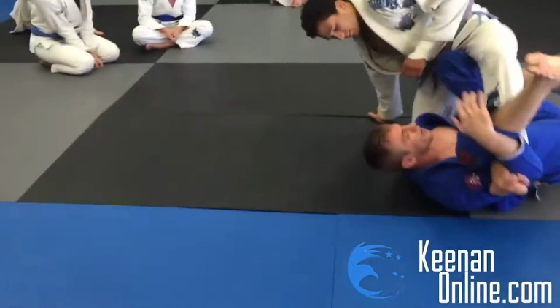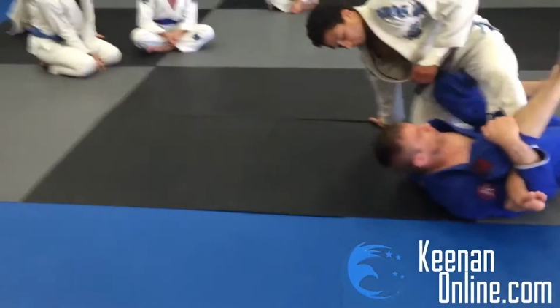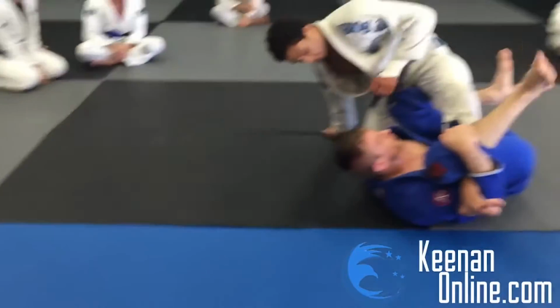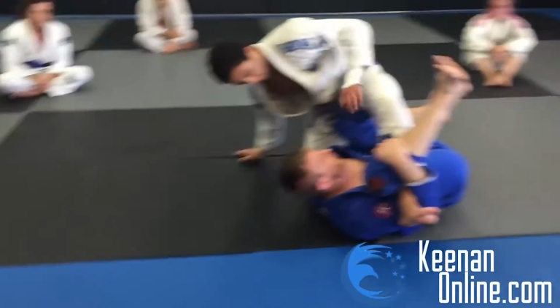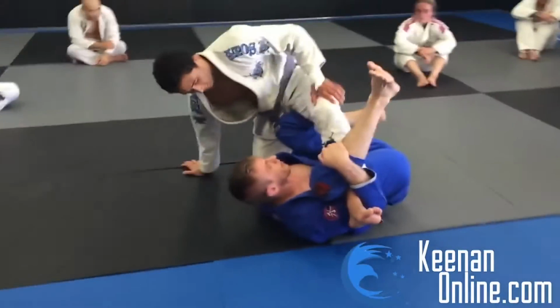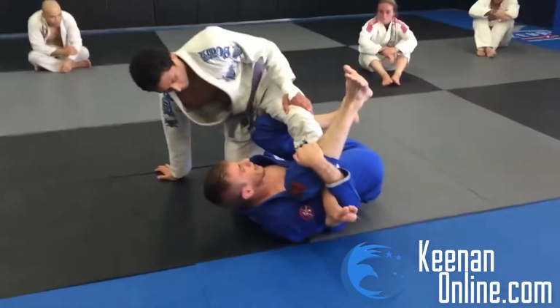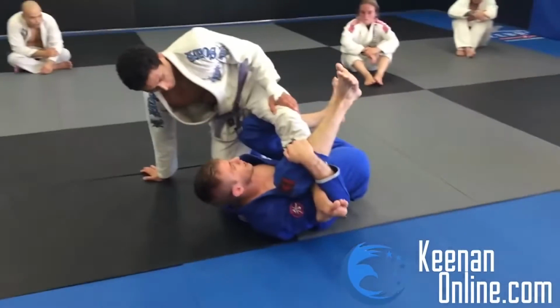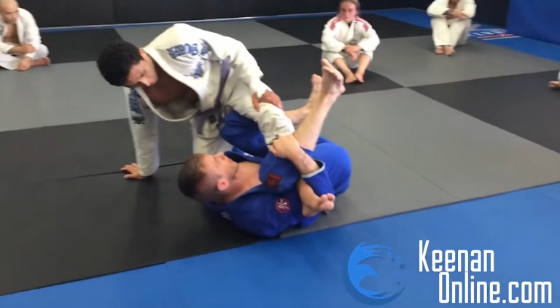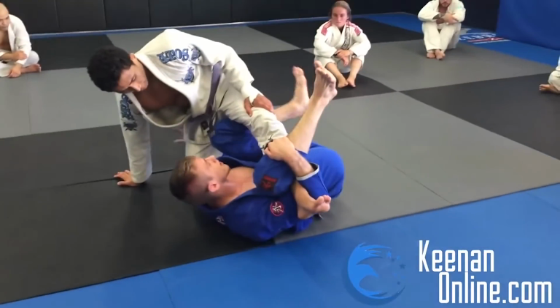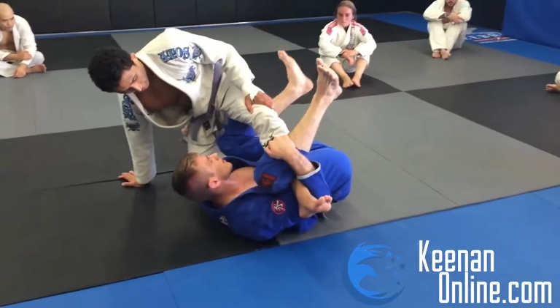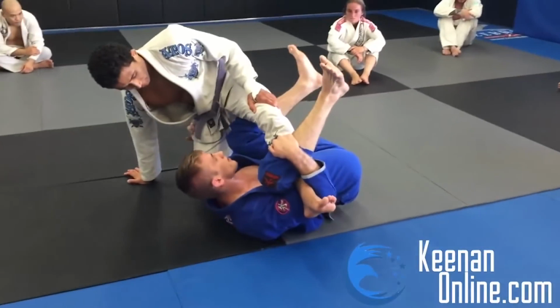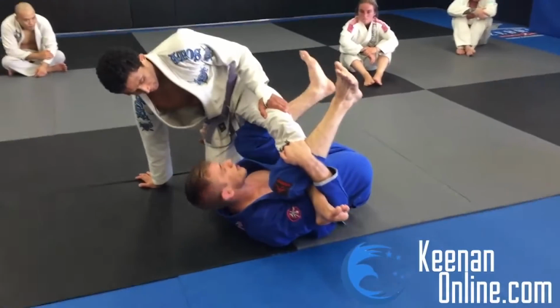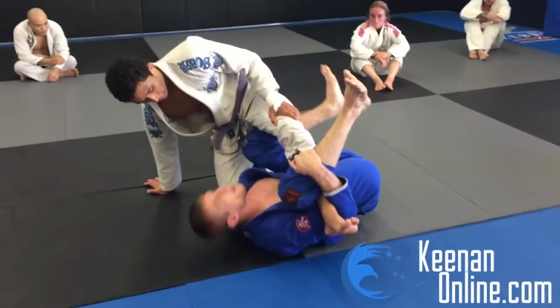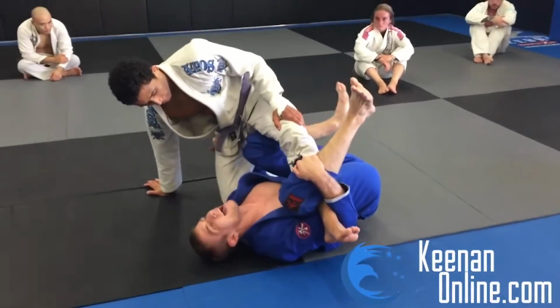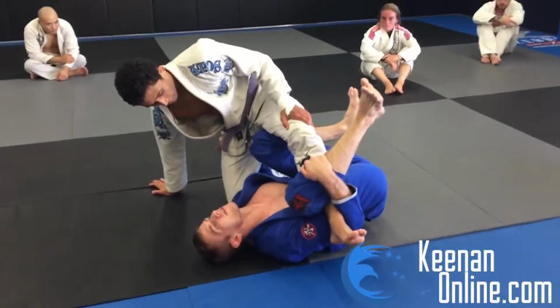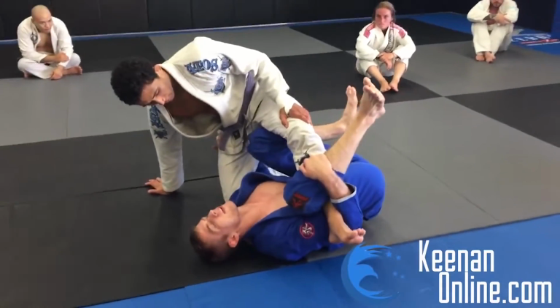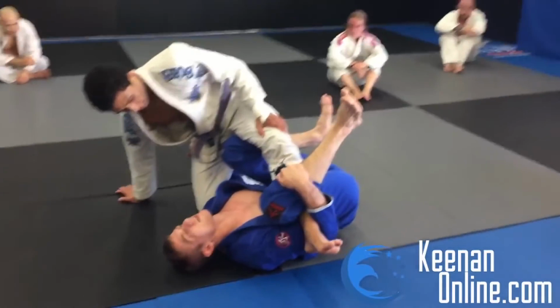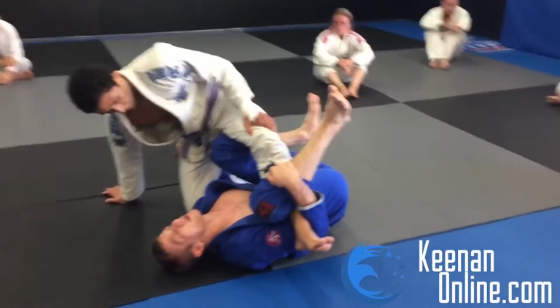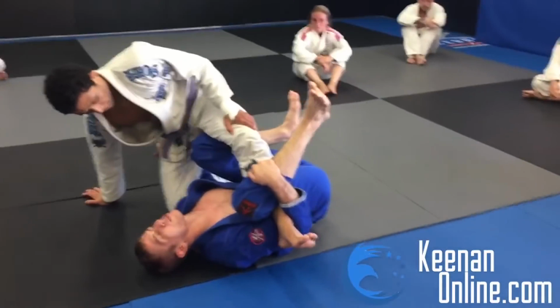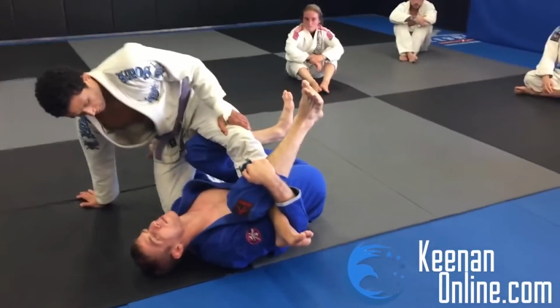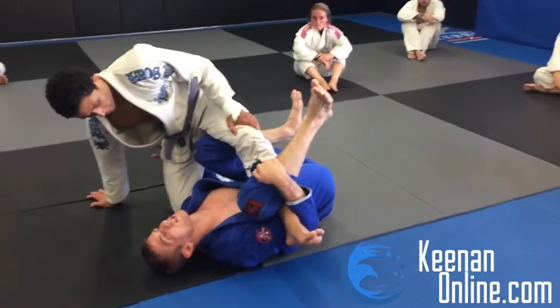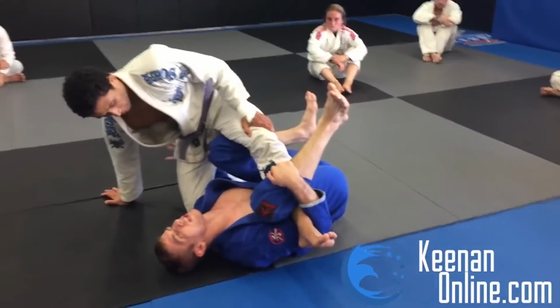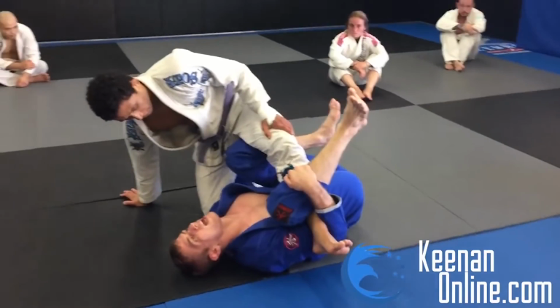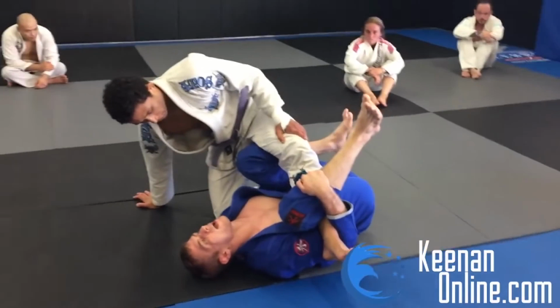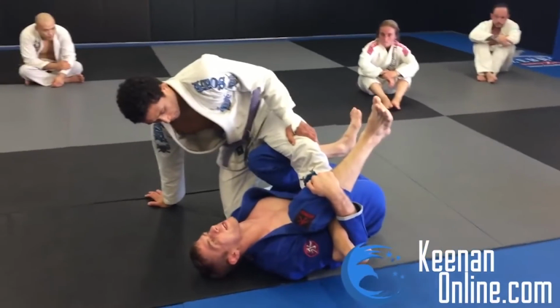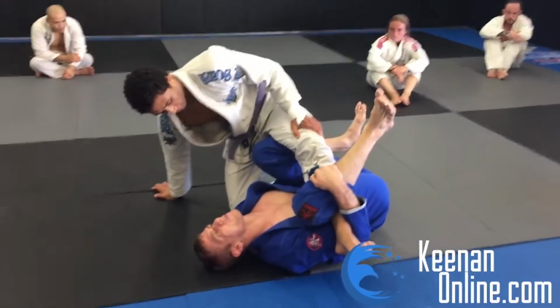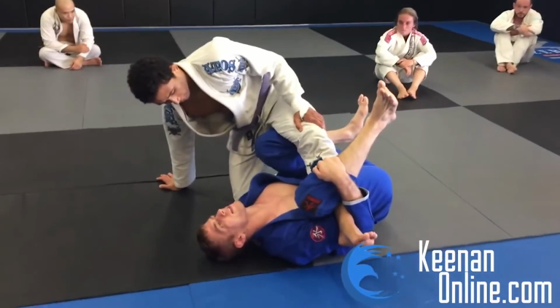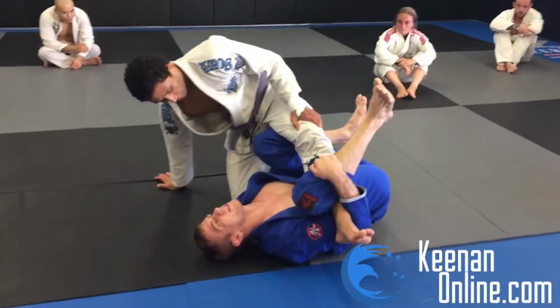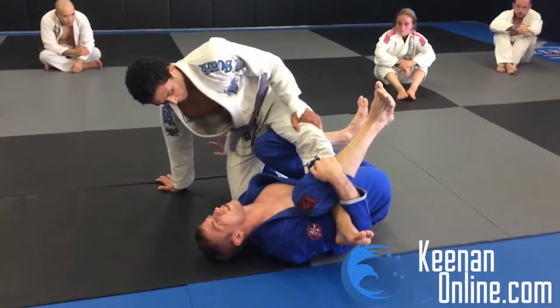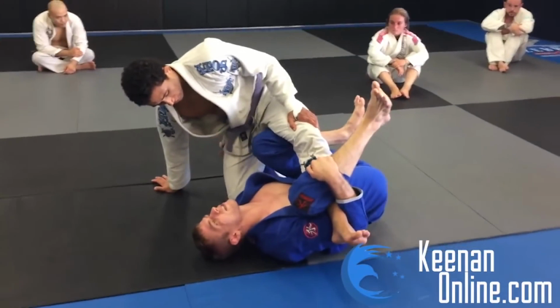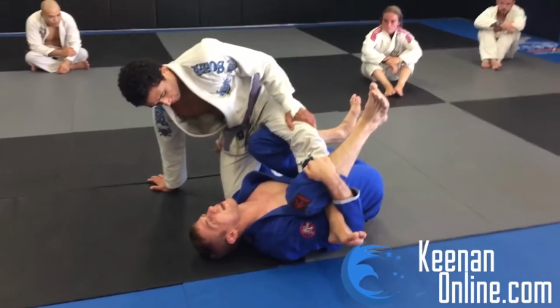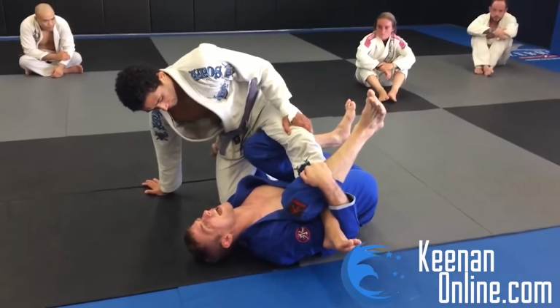So I'm going to go from the Mantis Guard into this deep half, weight of the sweep position. I'm going to keep this knee under his thigh.